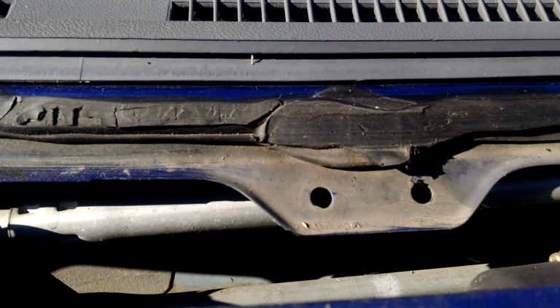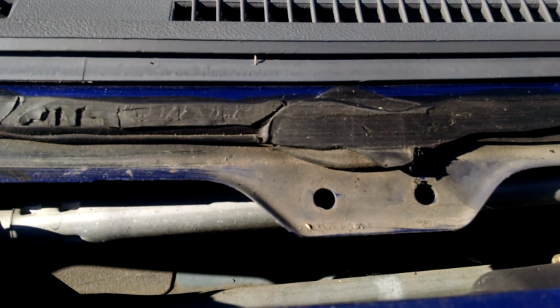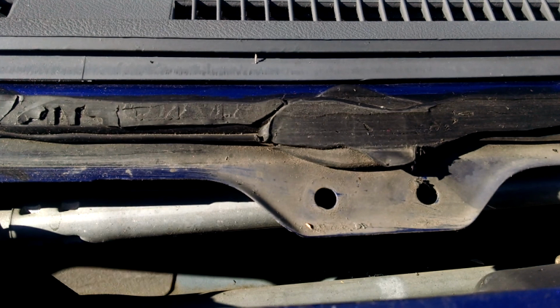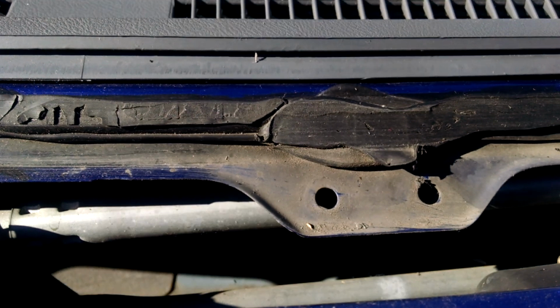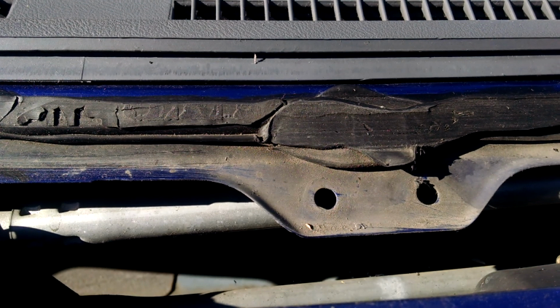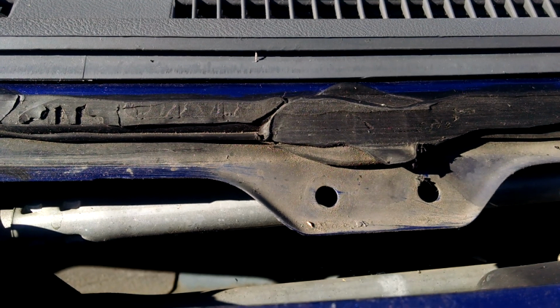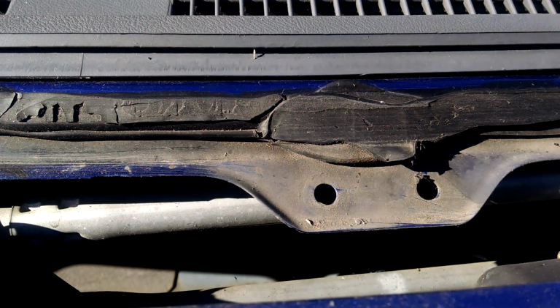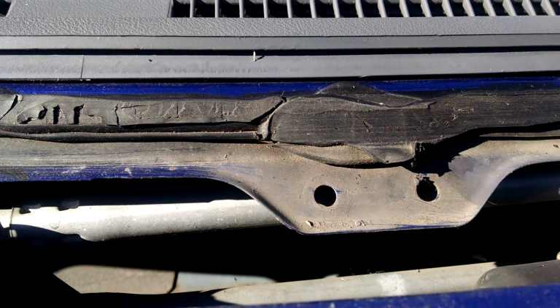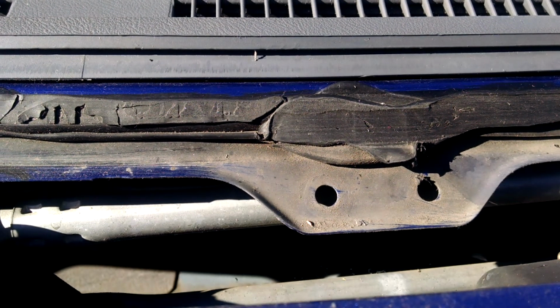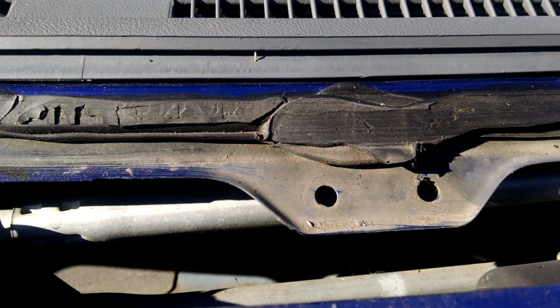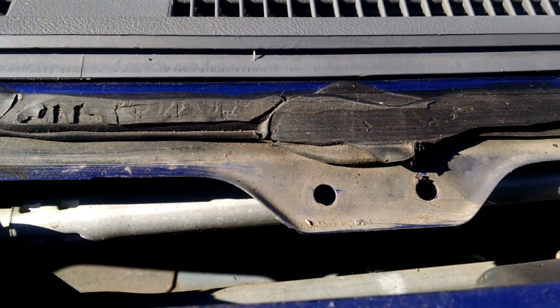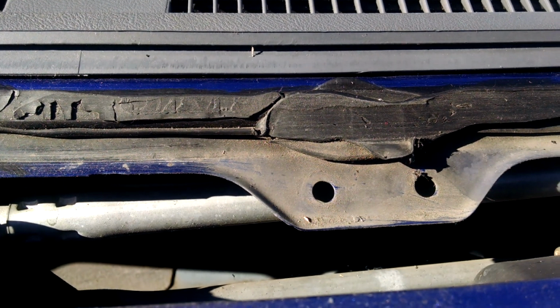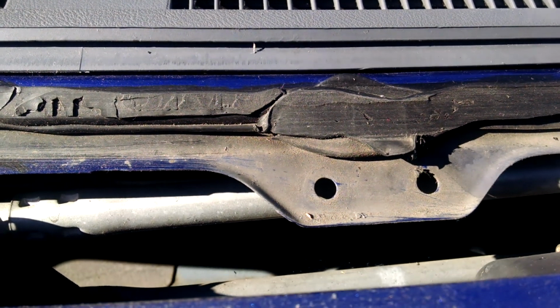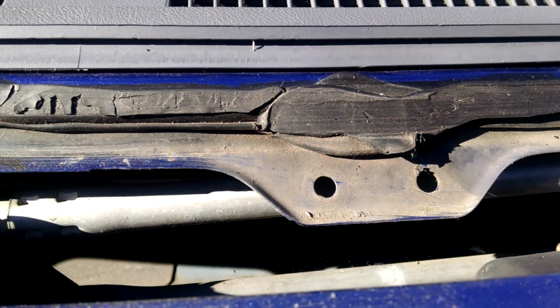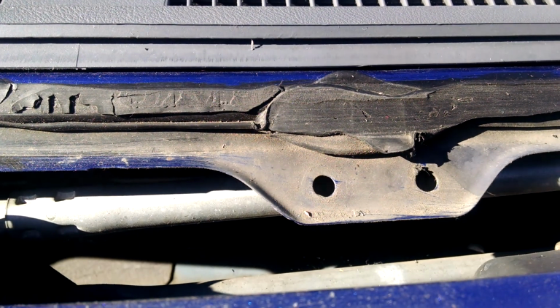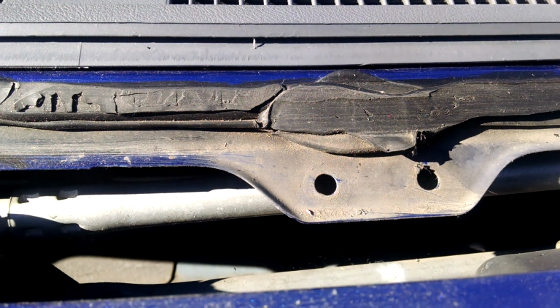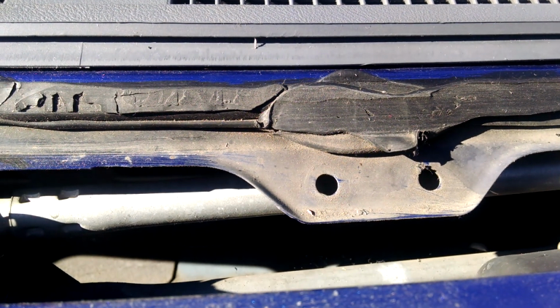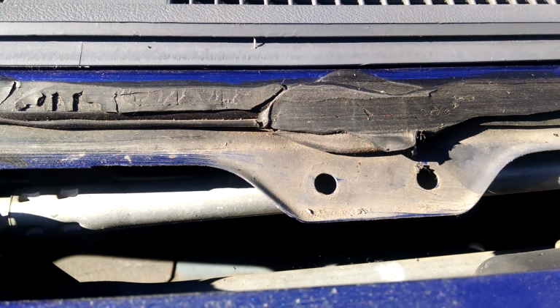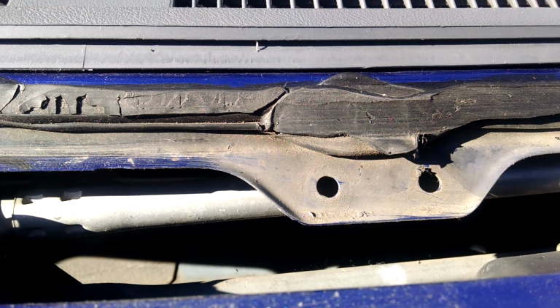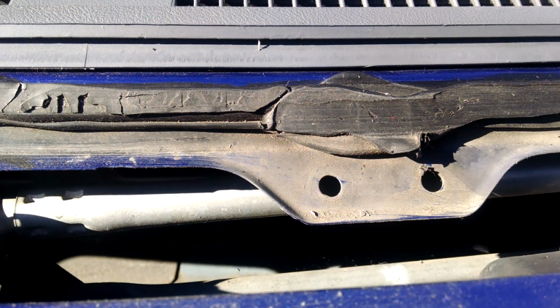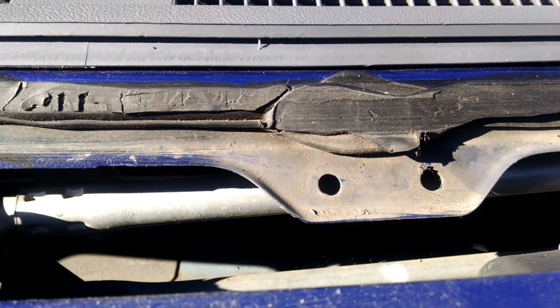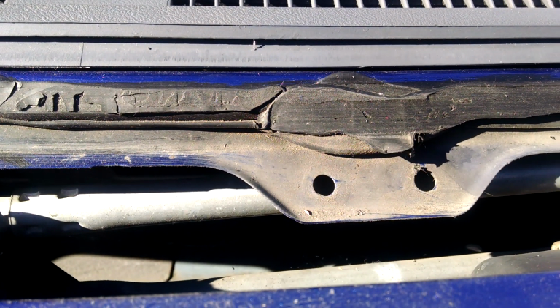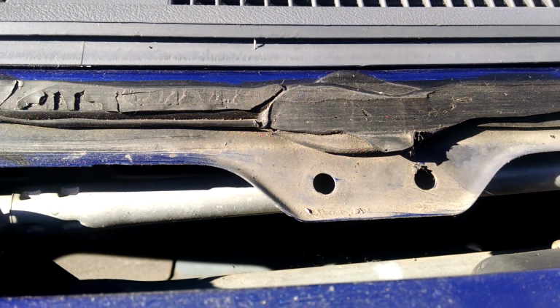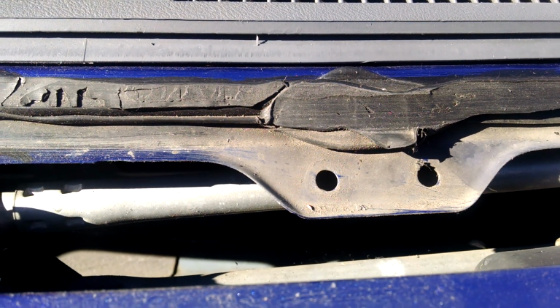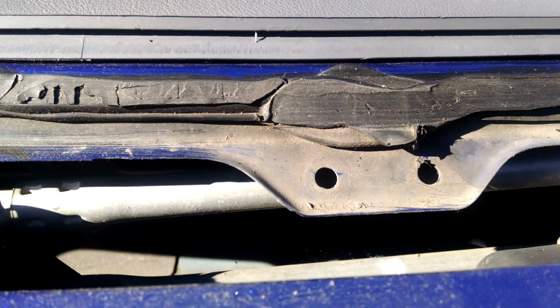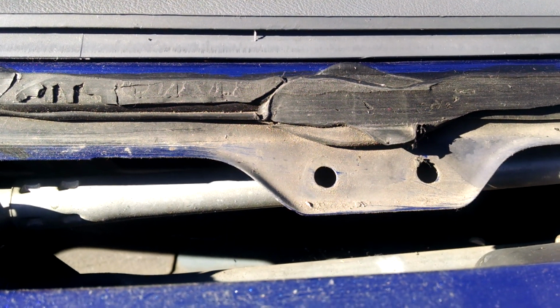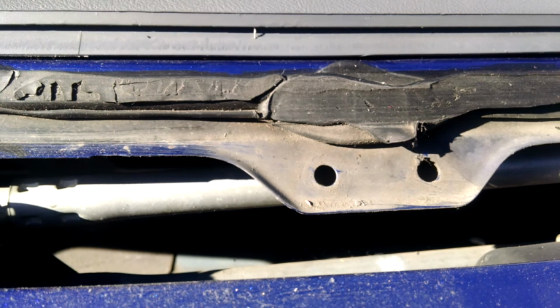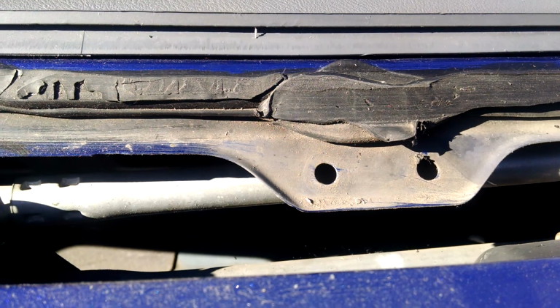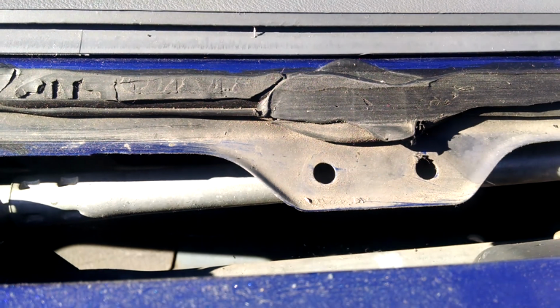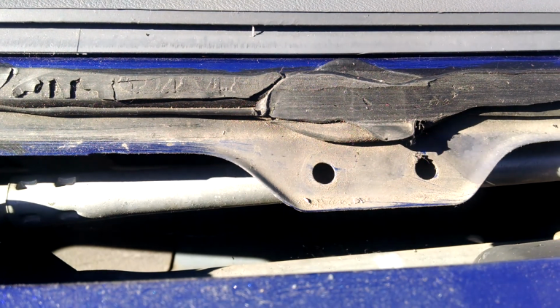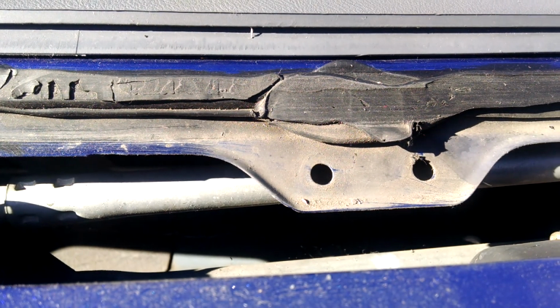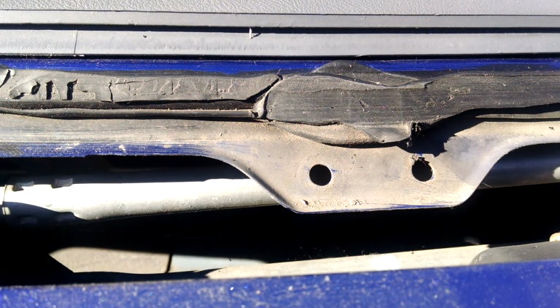They should have actually had that fixed a long time ago, or pulled the cowling off and added a little extra glue to take care of that.